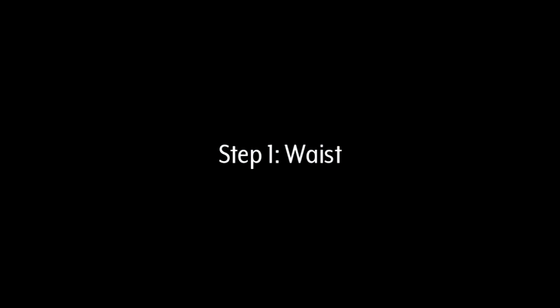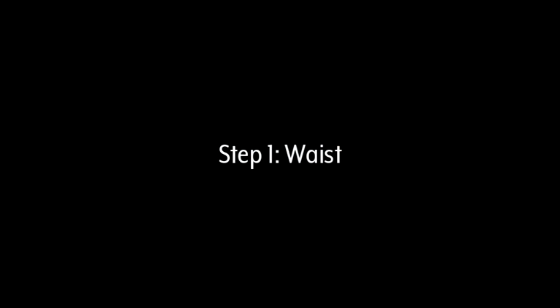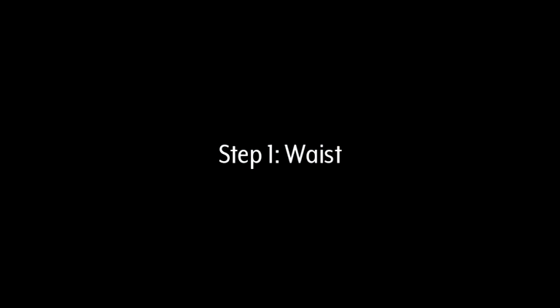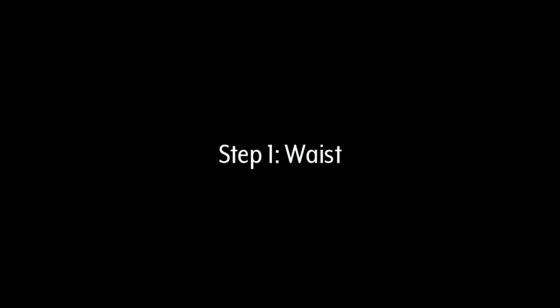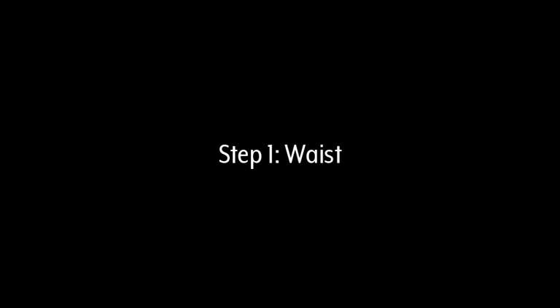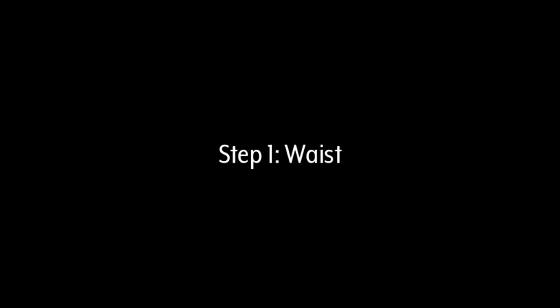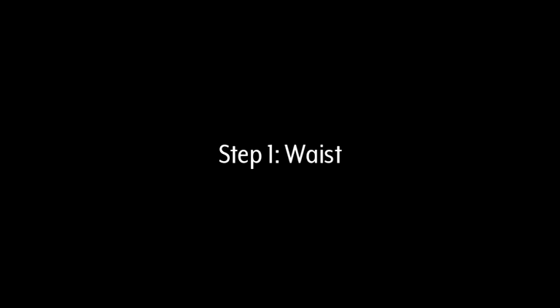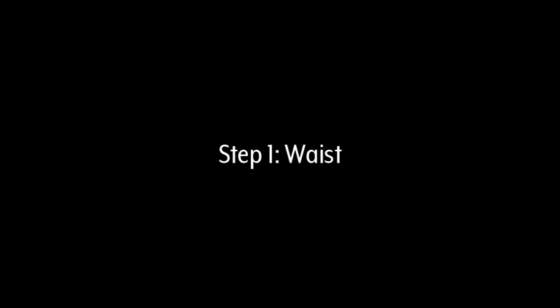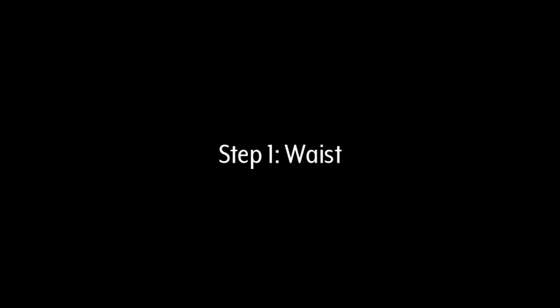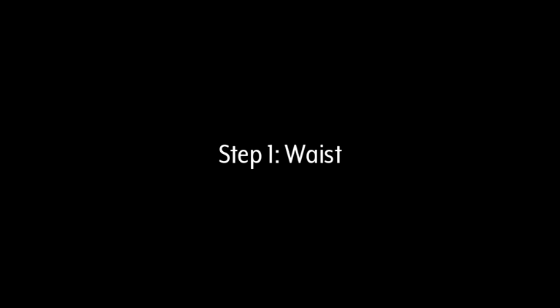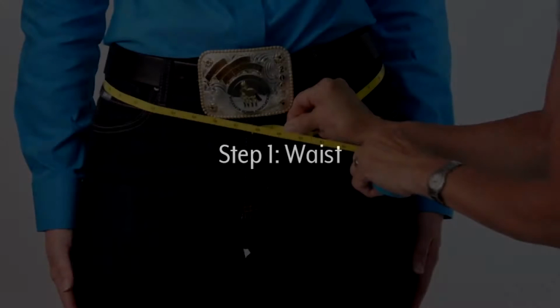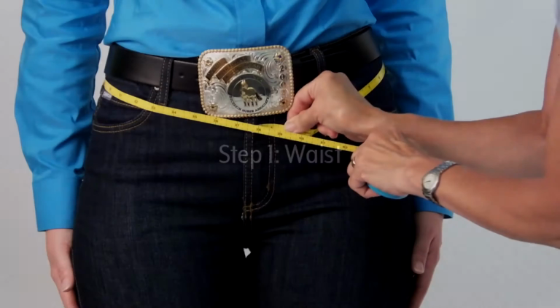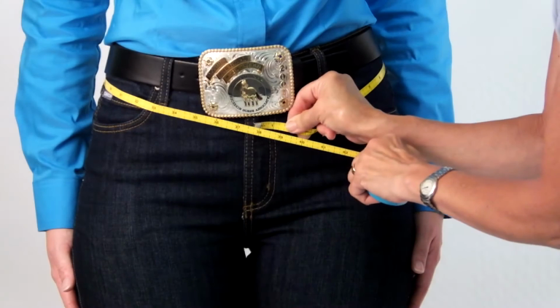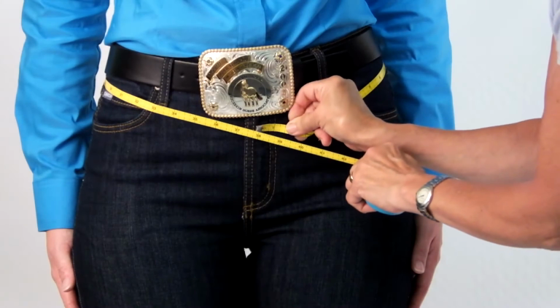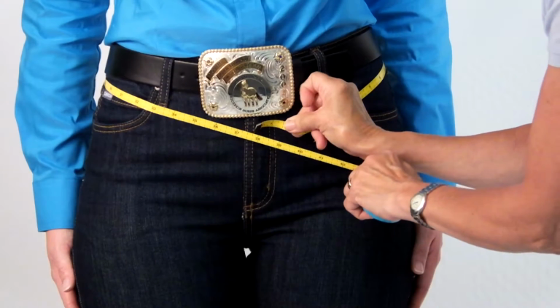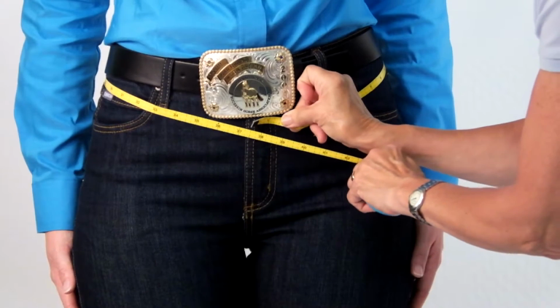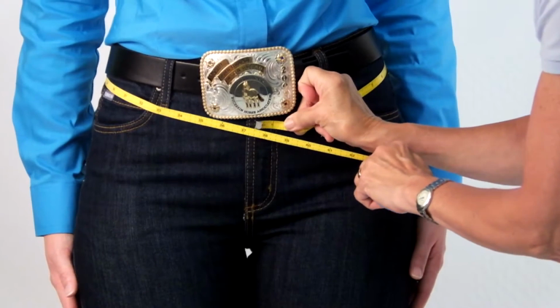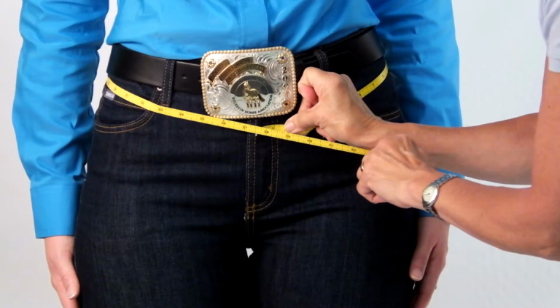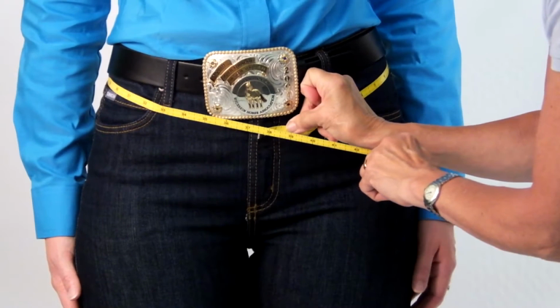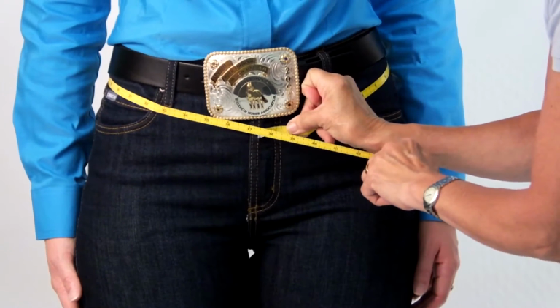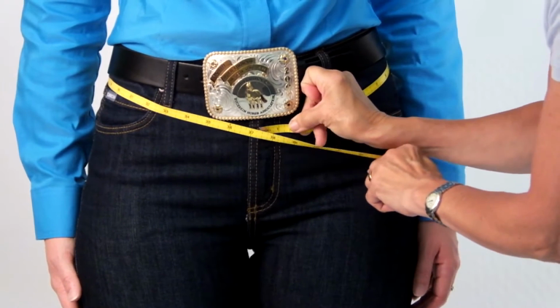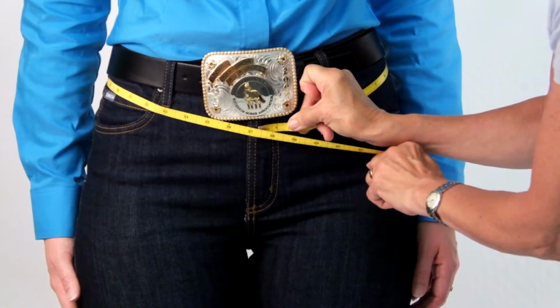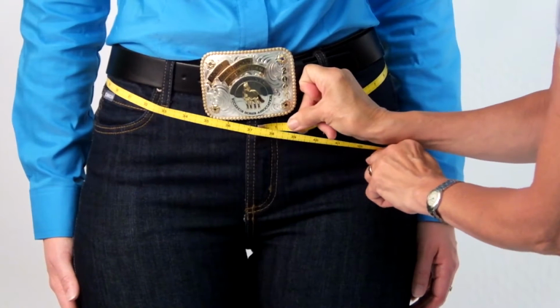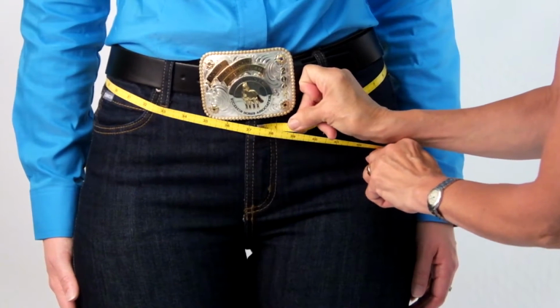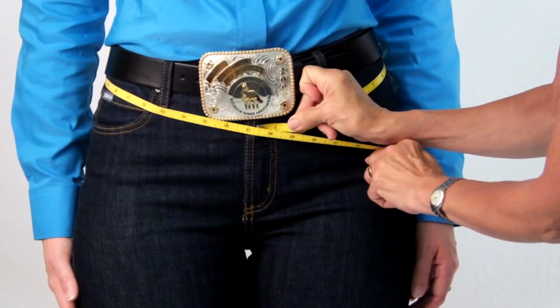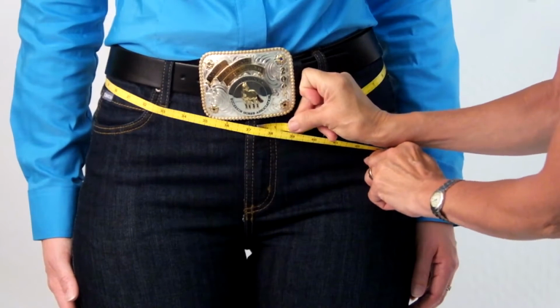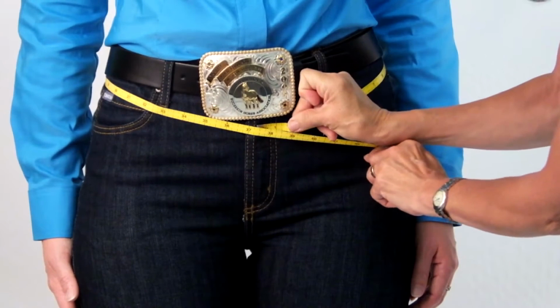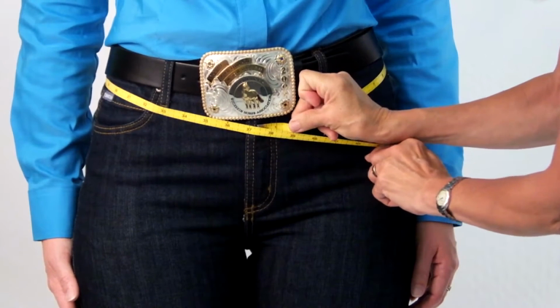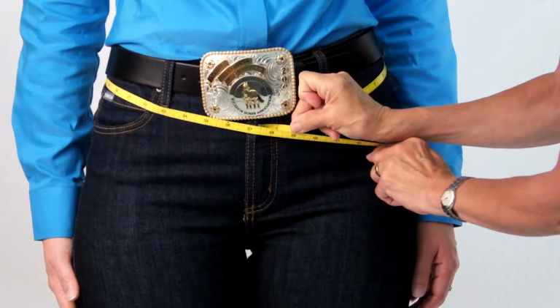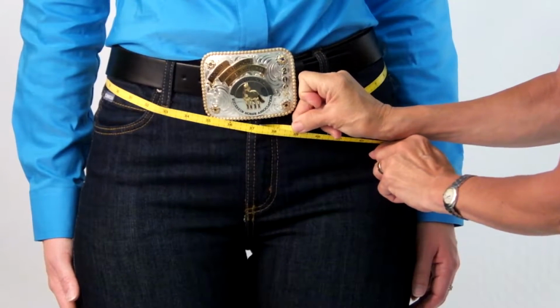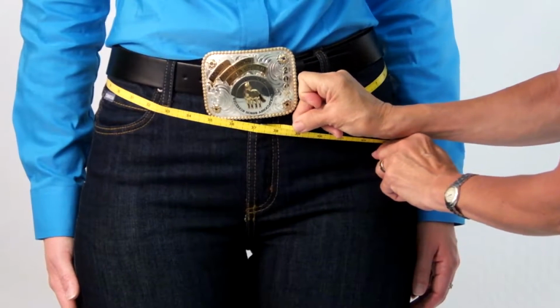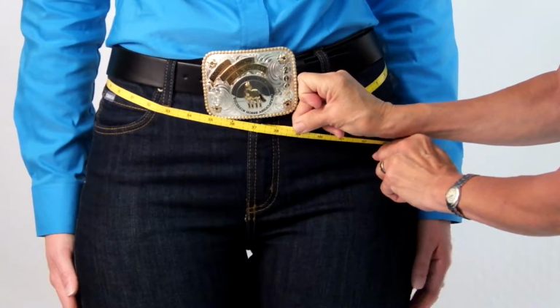Step 1: Waist. Start by measuring just below the belt where the top of the chaps will rest.